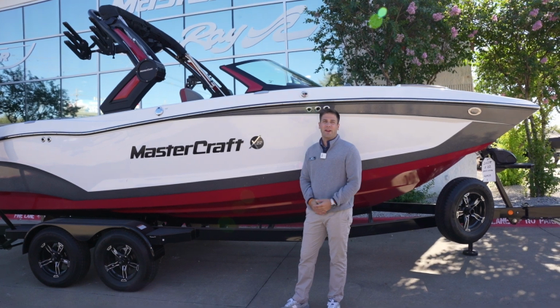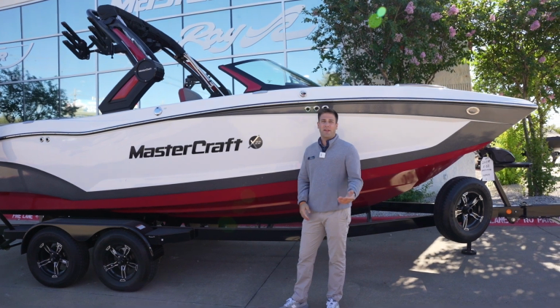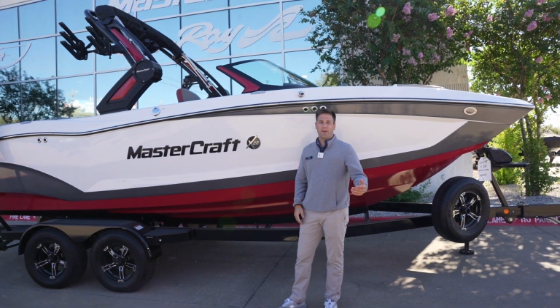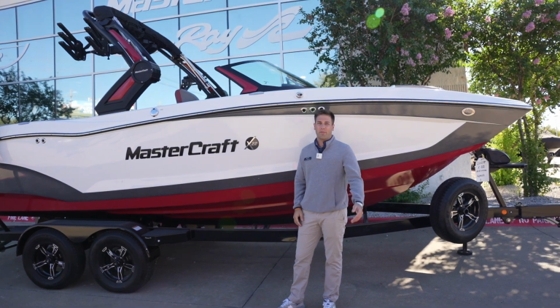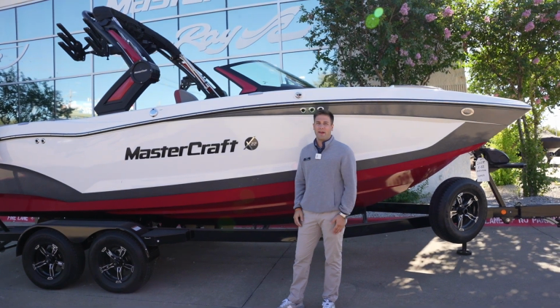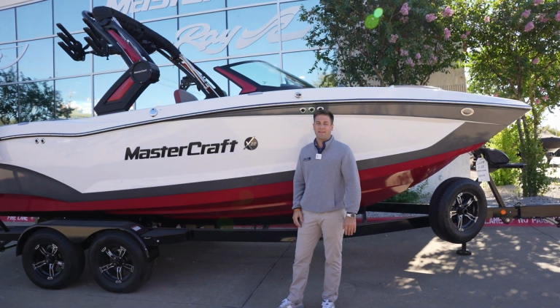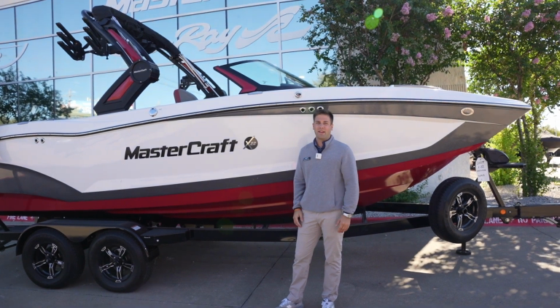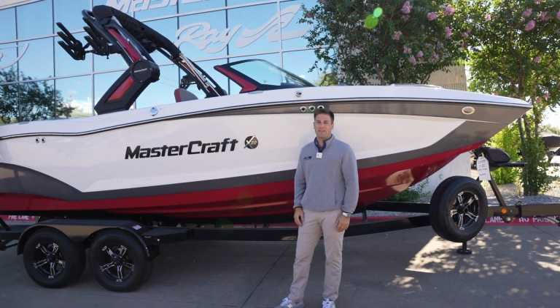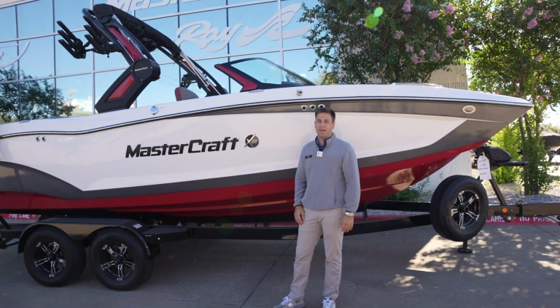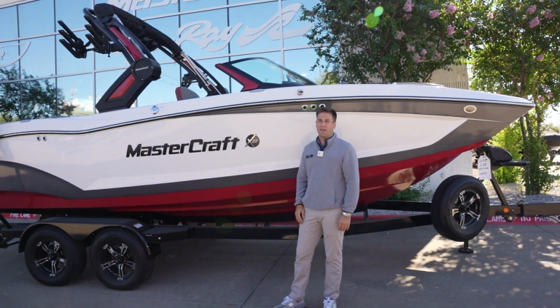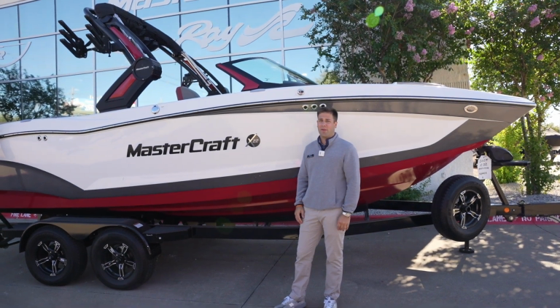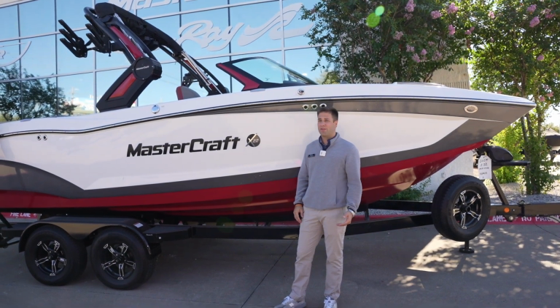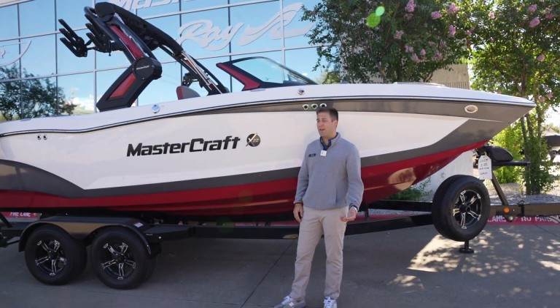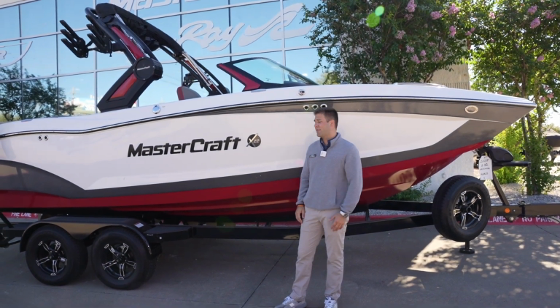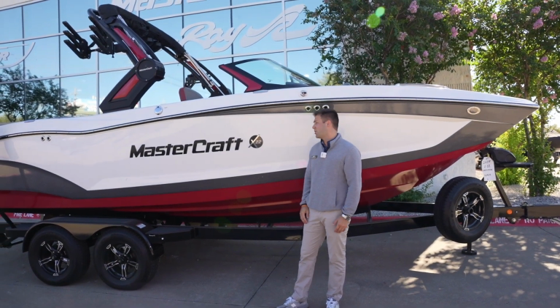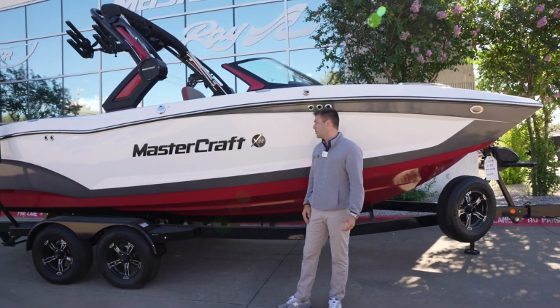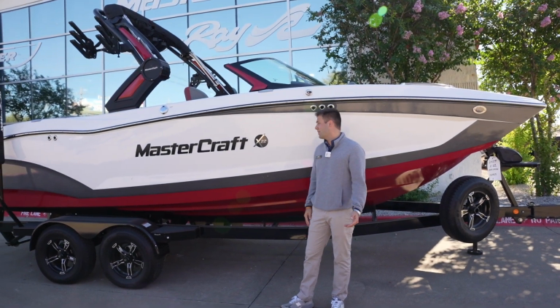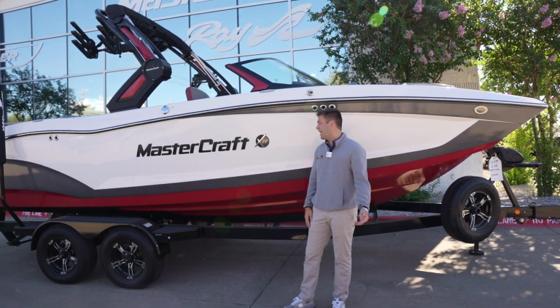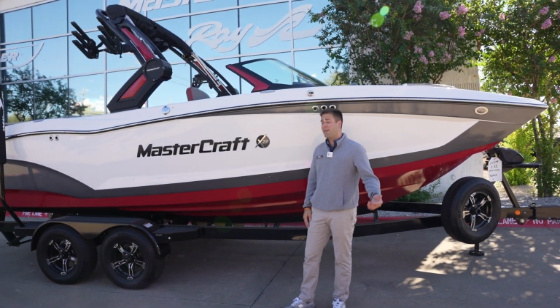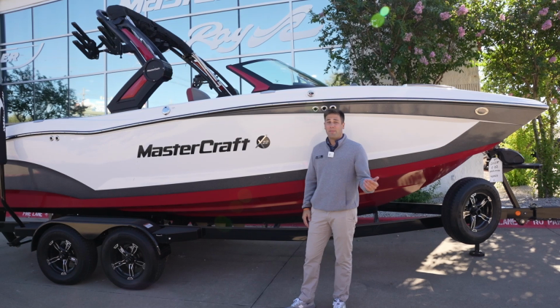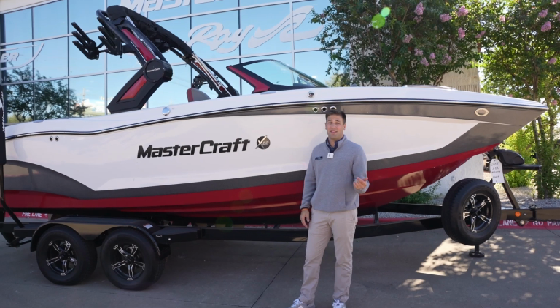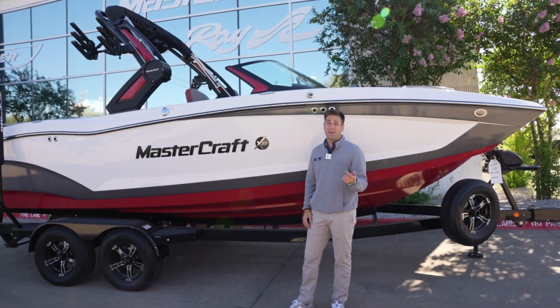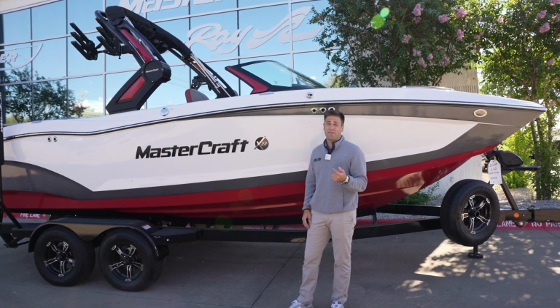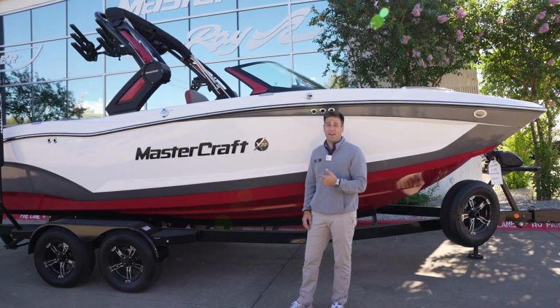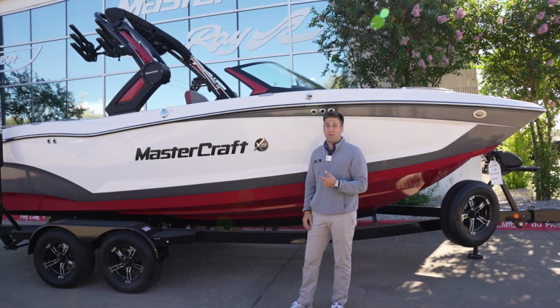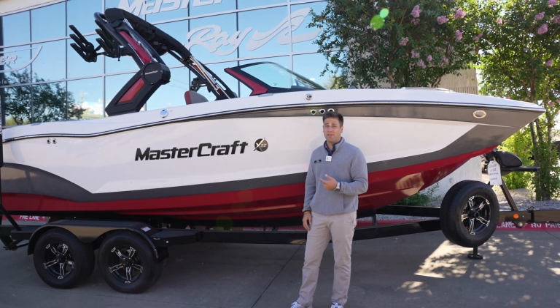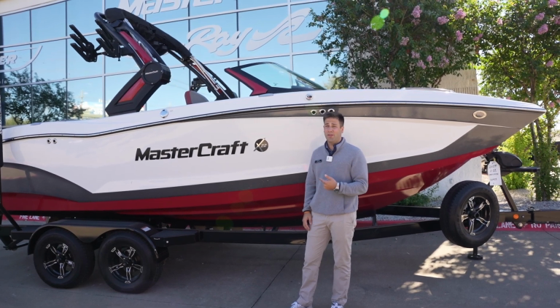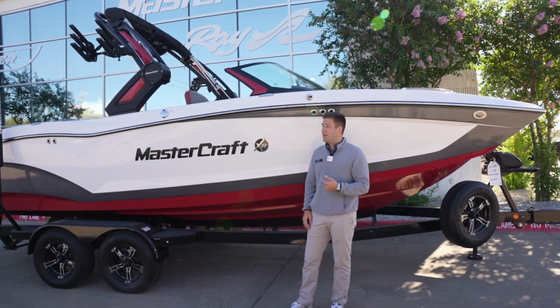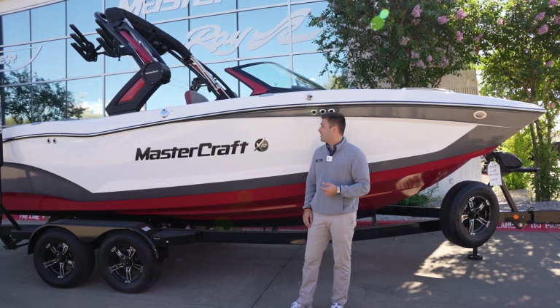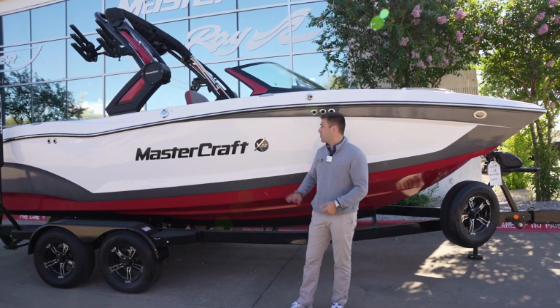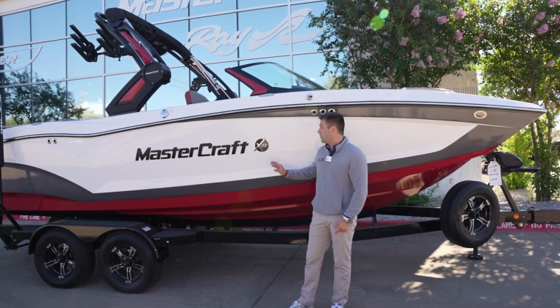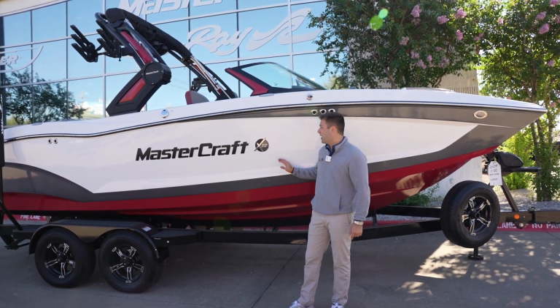Jarrett Vanderwerf from RE/MAX Dallas. I want to show you guys our 2025 Mastercraft X-22. This is a beautiful boat.